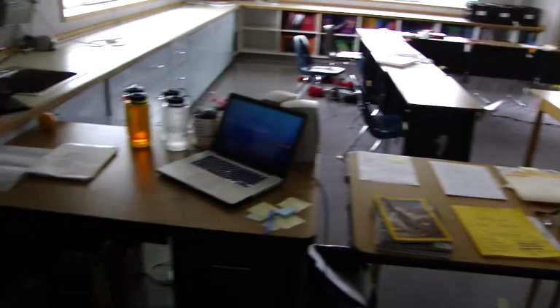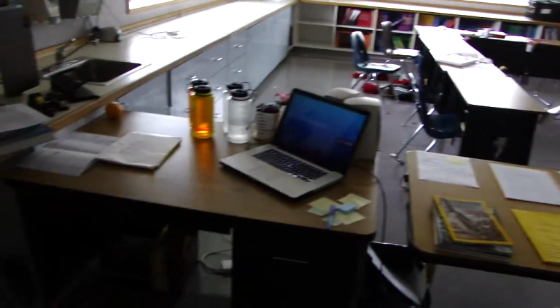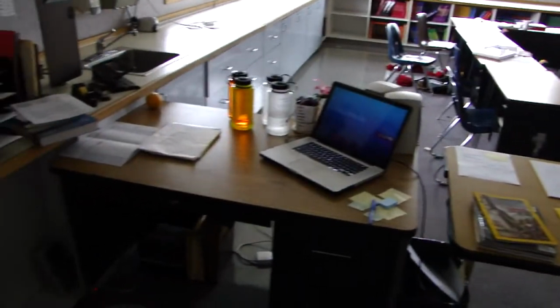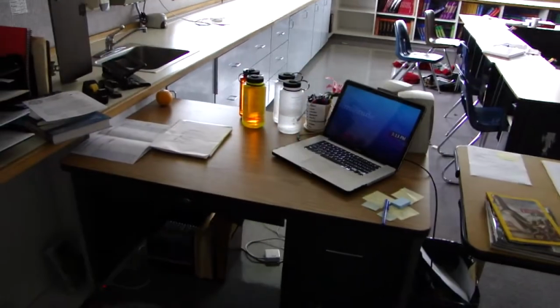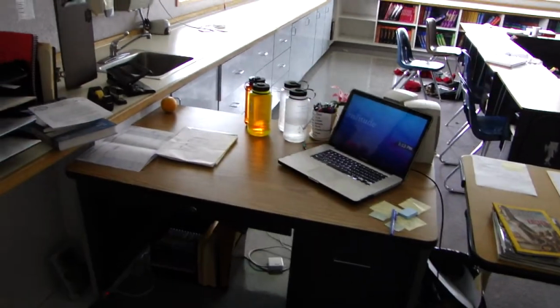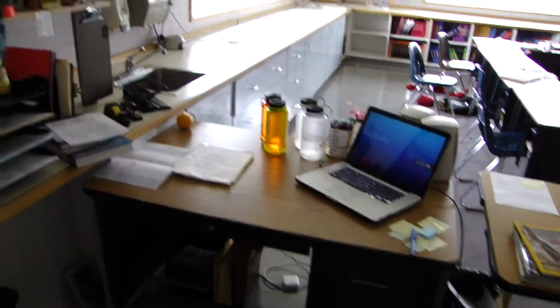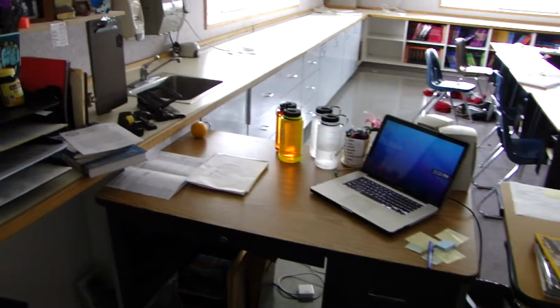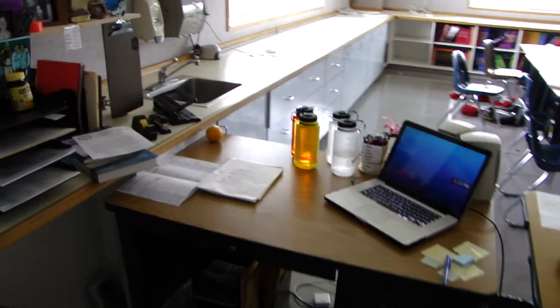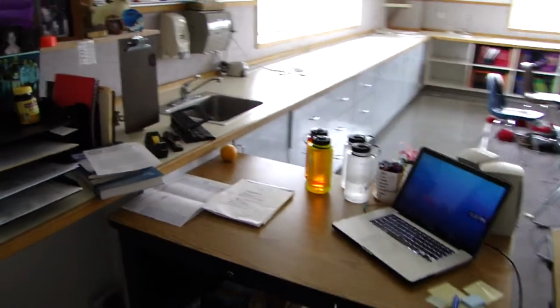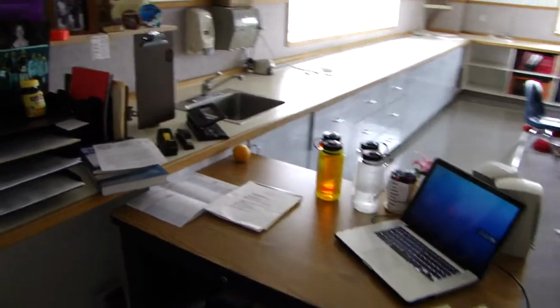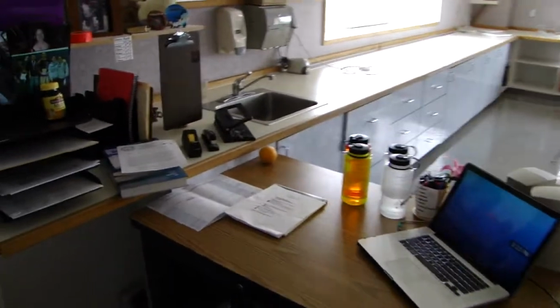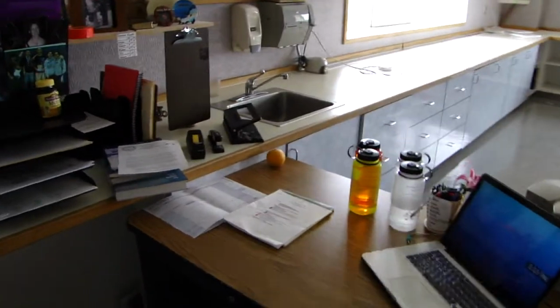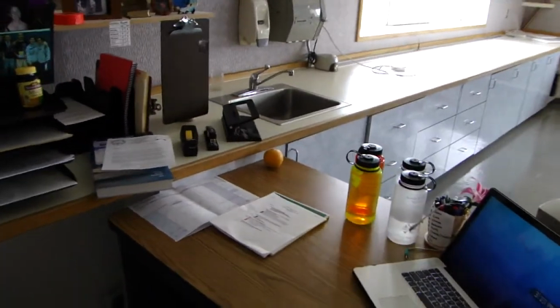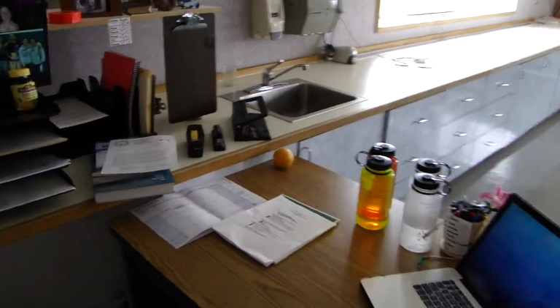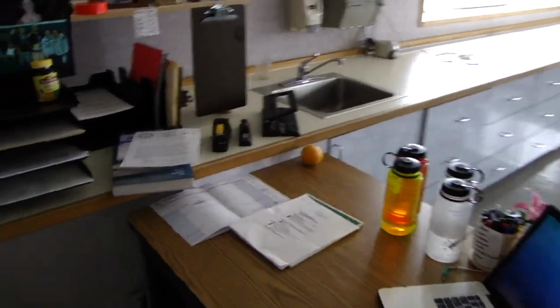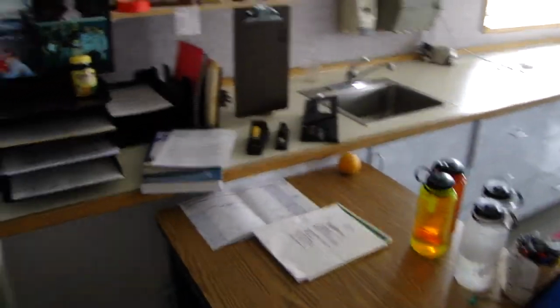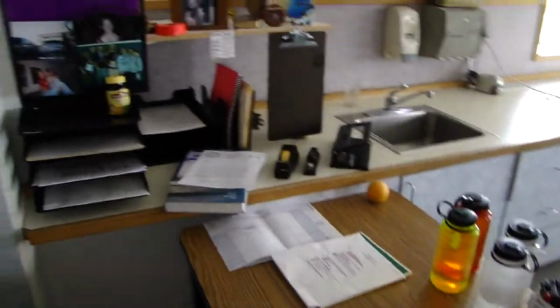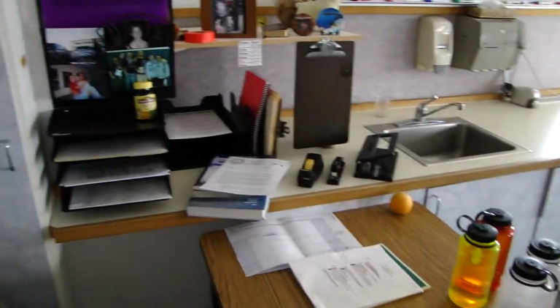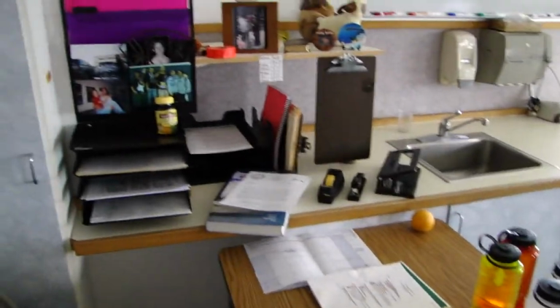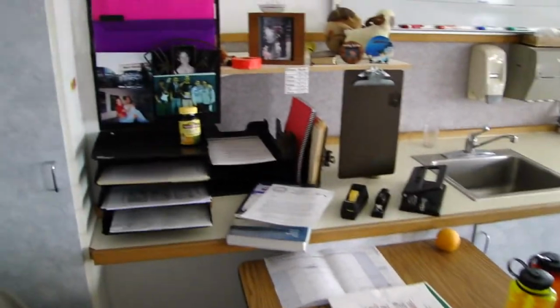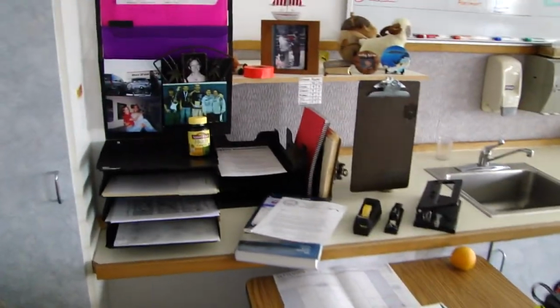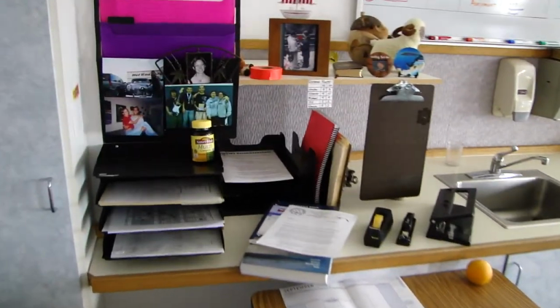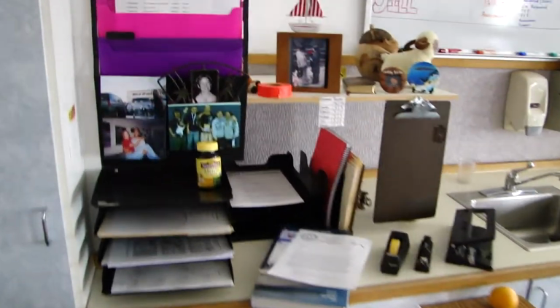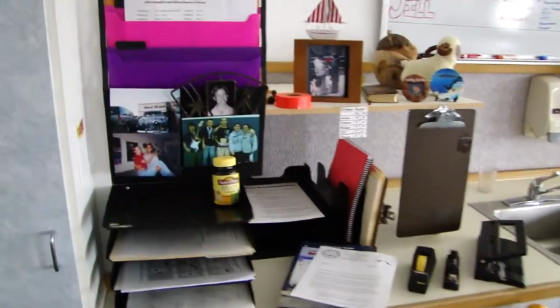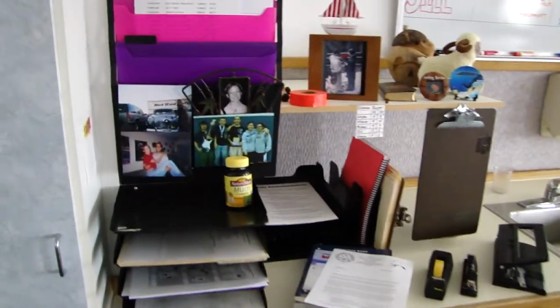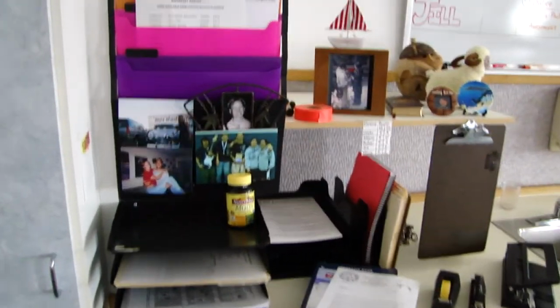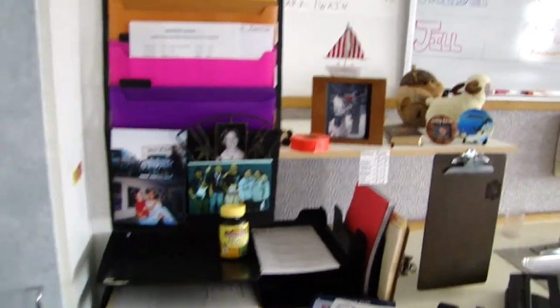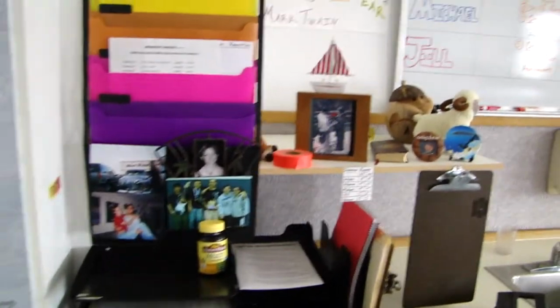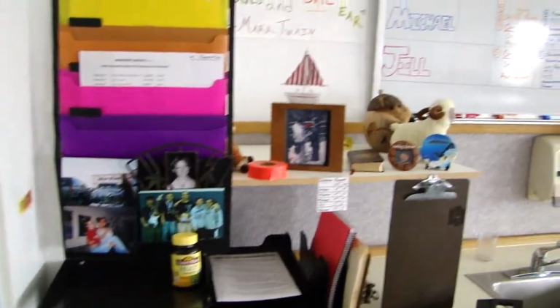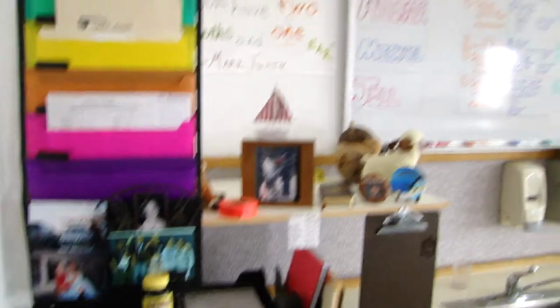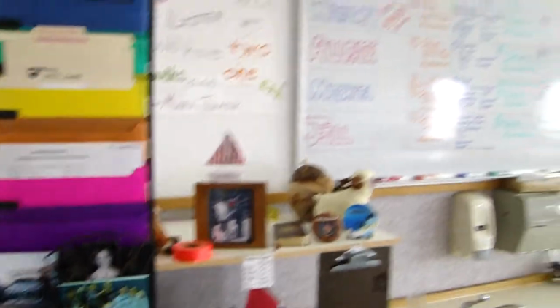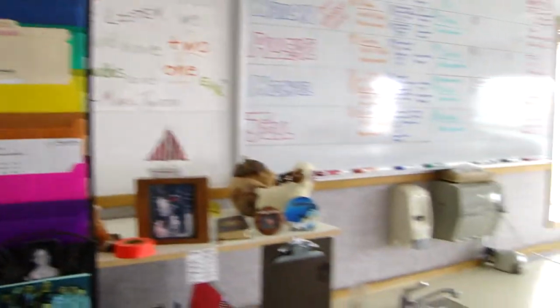Here's my desk and all the insanity that goes with it. I'm in cross country so I've got like a gallon of water on my desk, and my vitamins and pictures and all that.